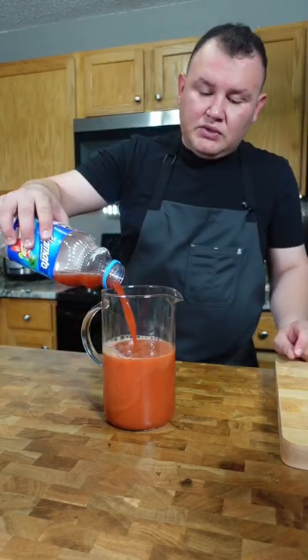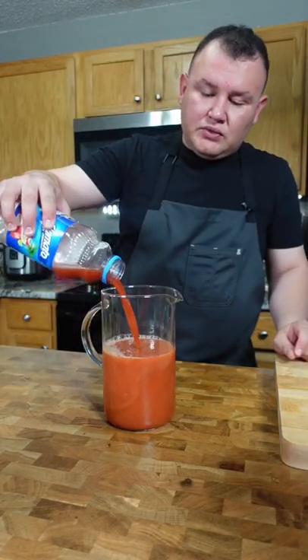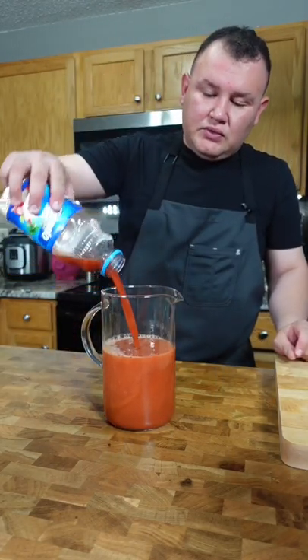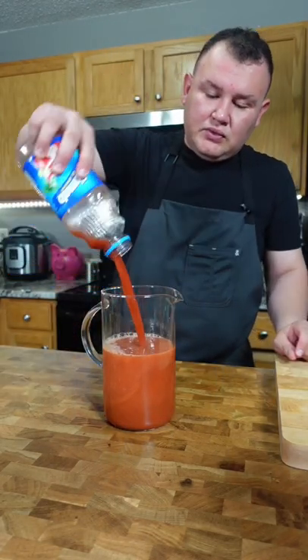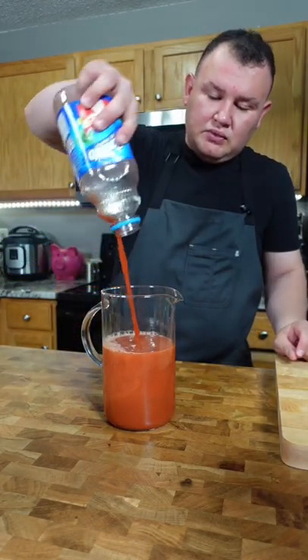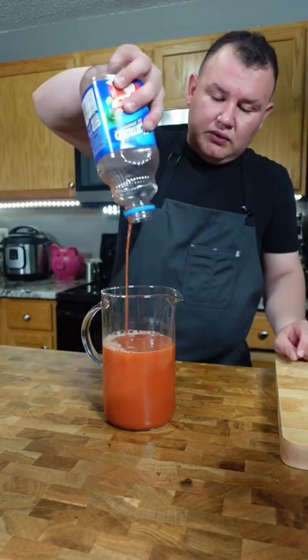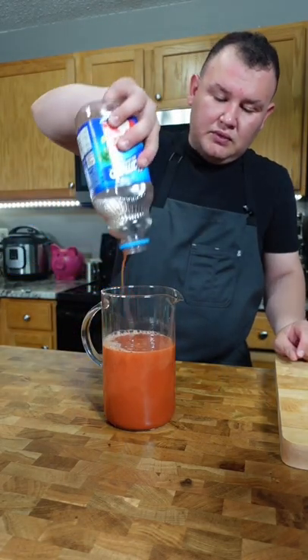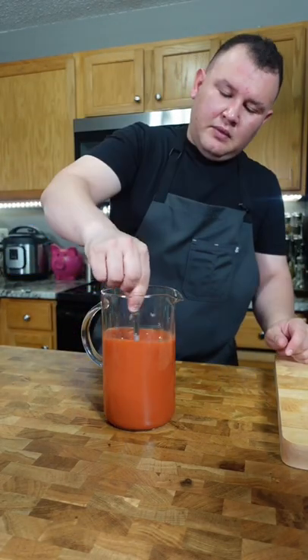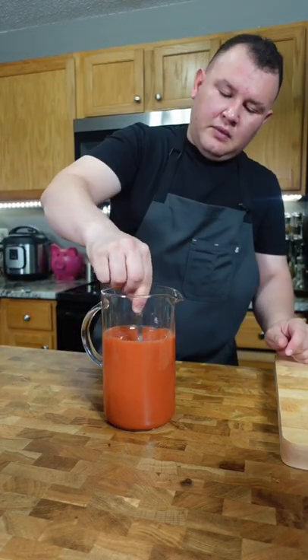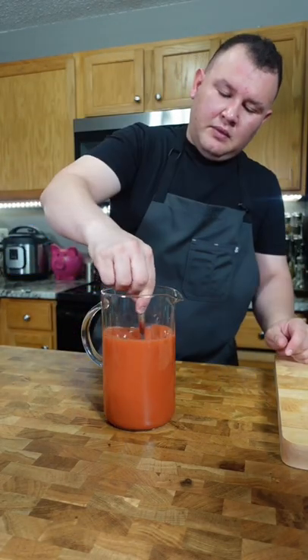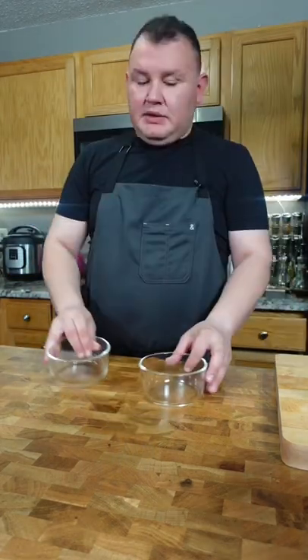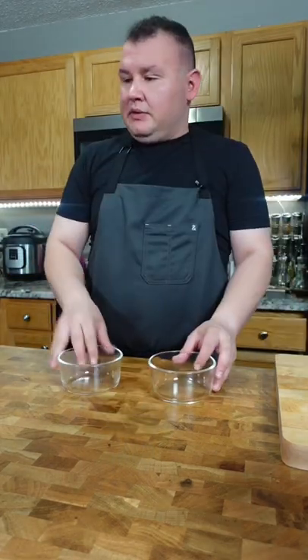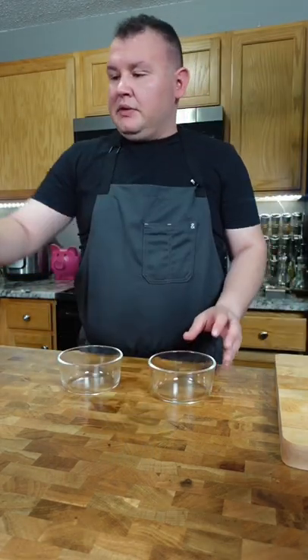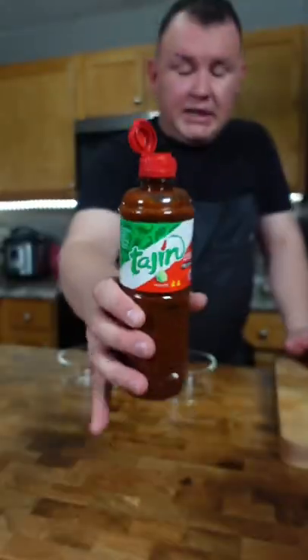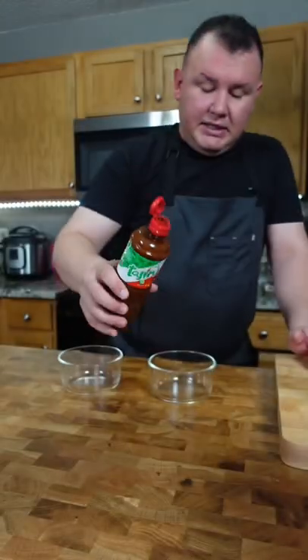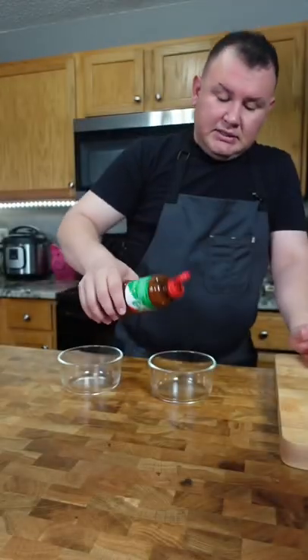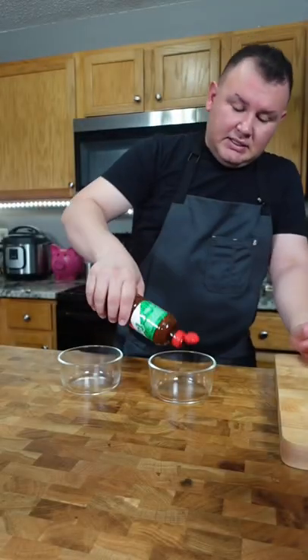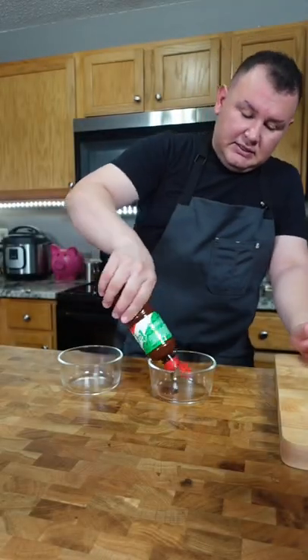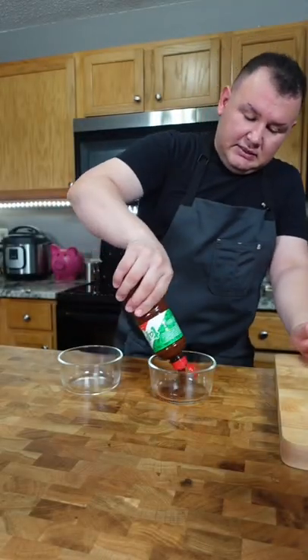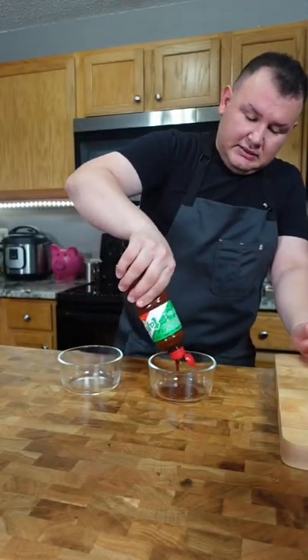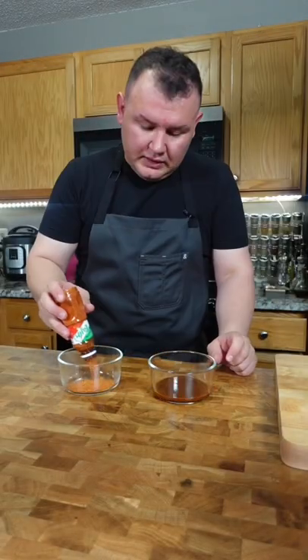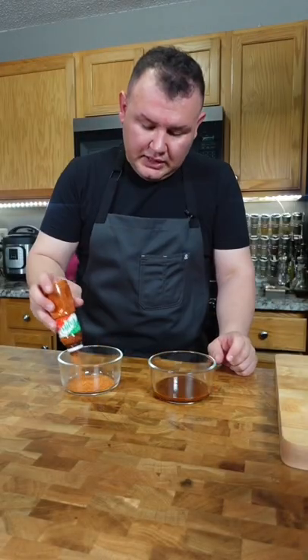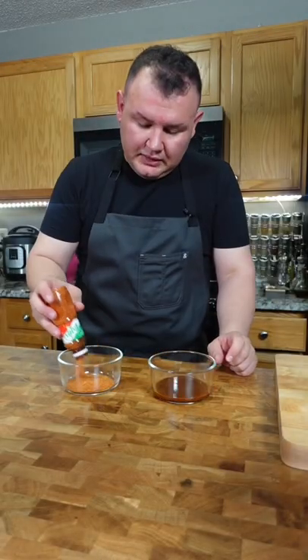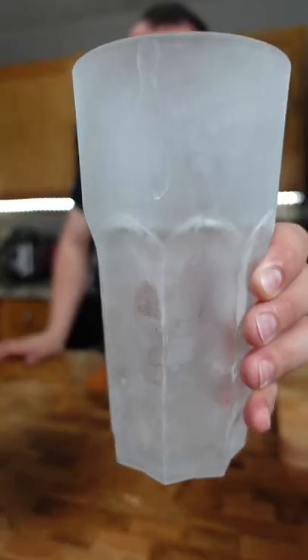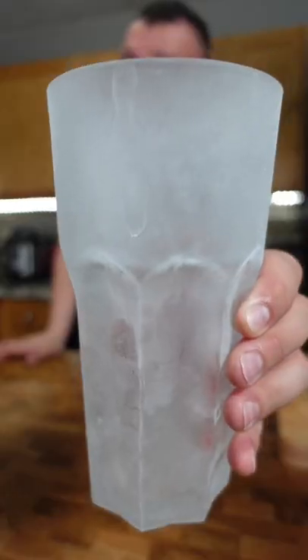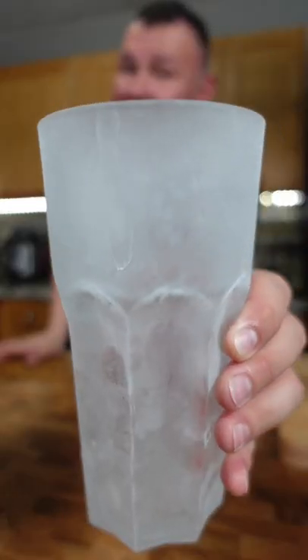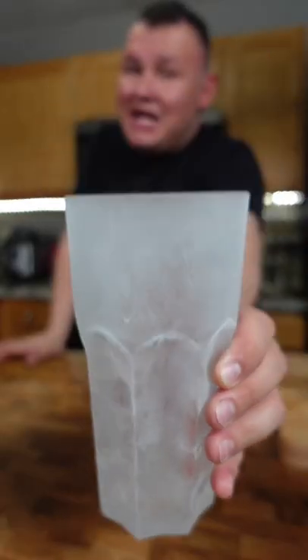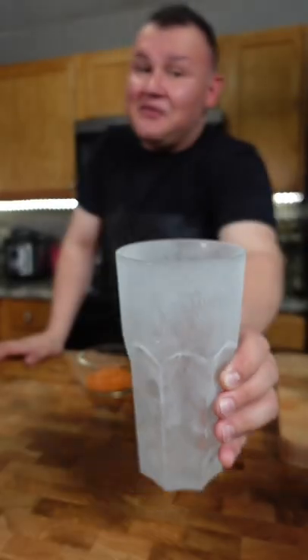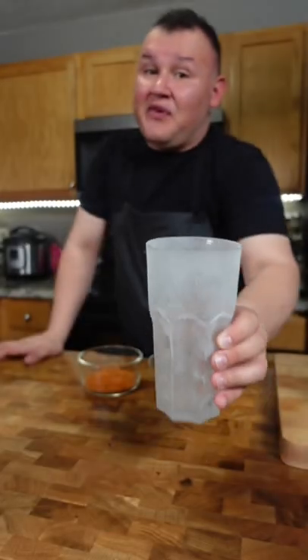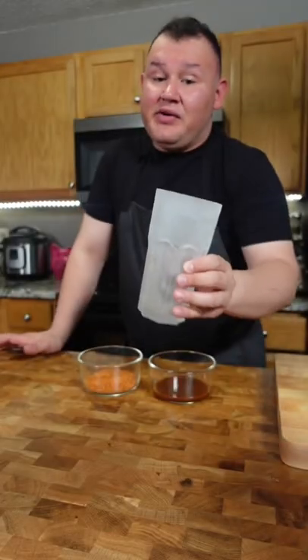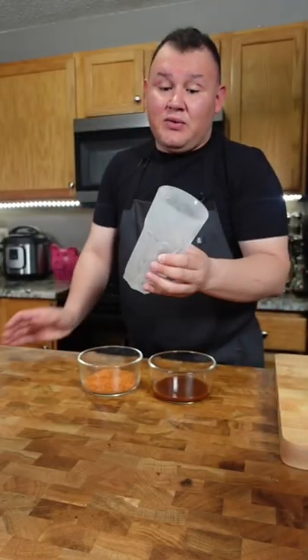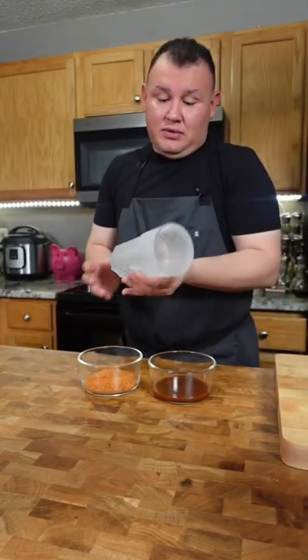Now let's add it in a jar with the rest of the juice, tajin sauce and tajin, and I got my glass very cold.